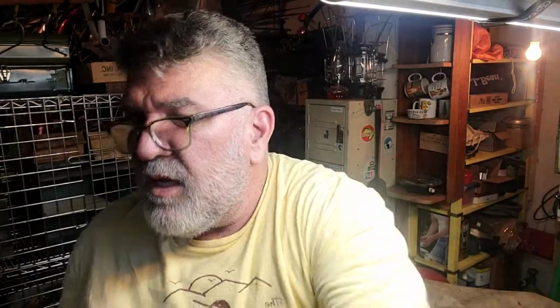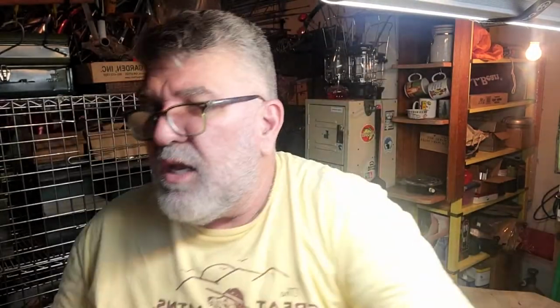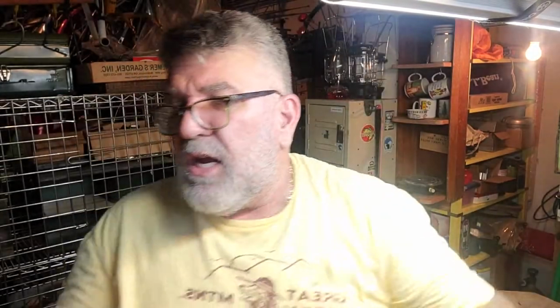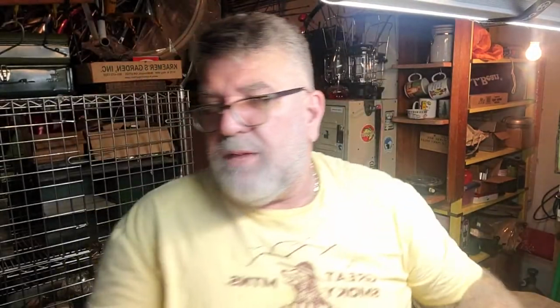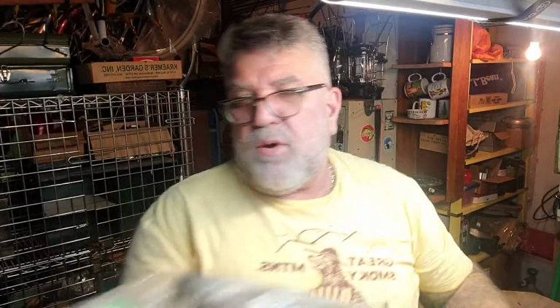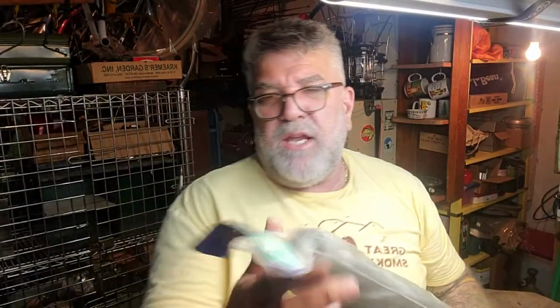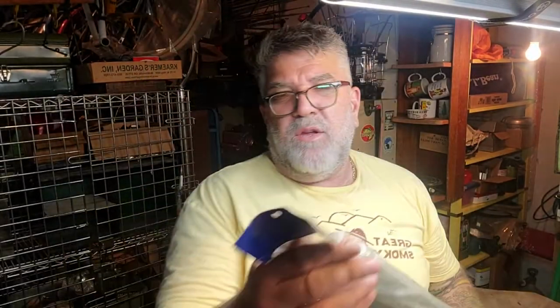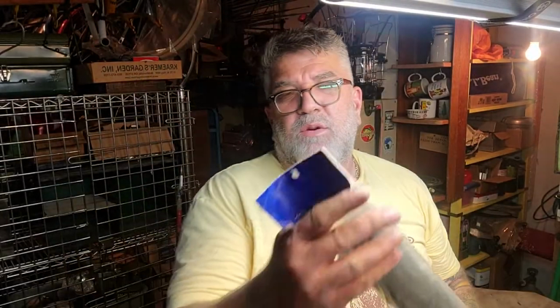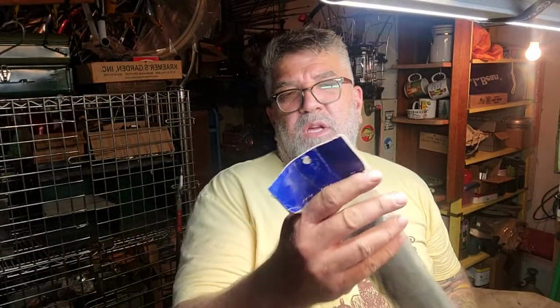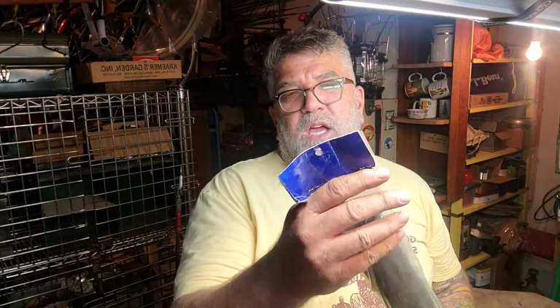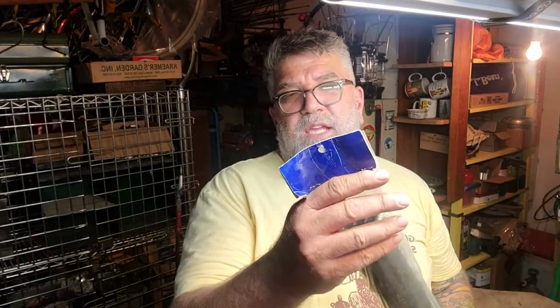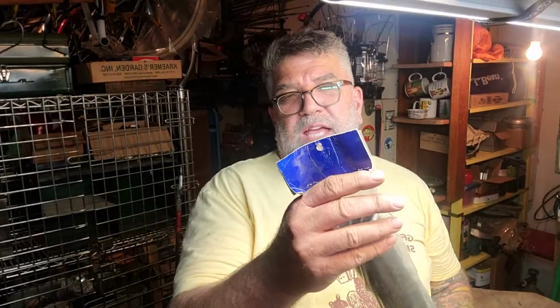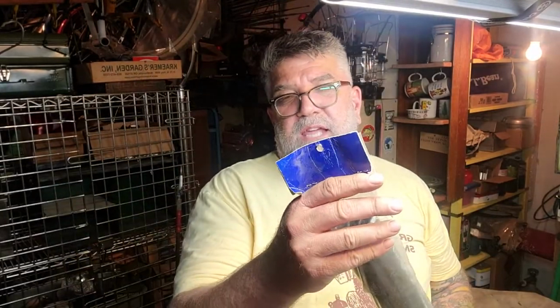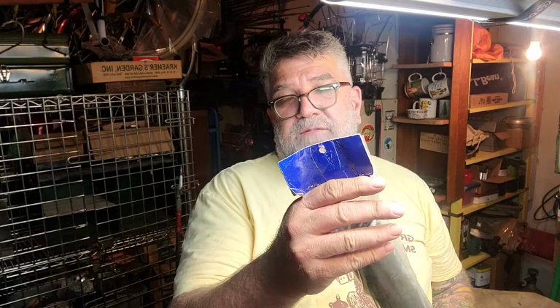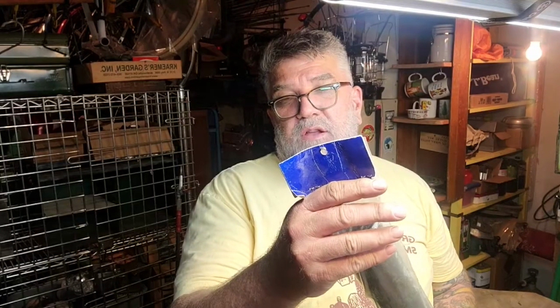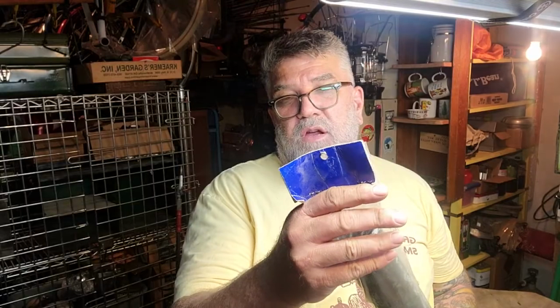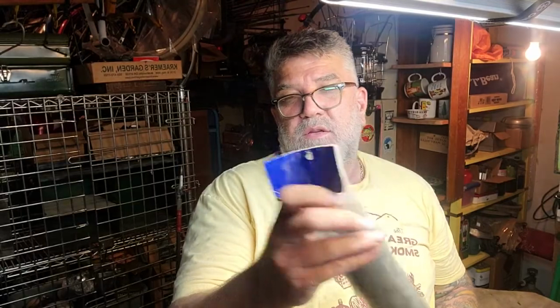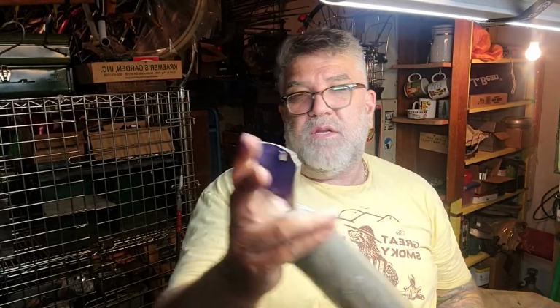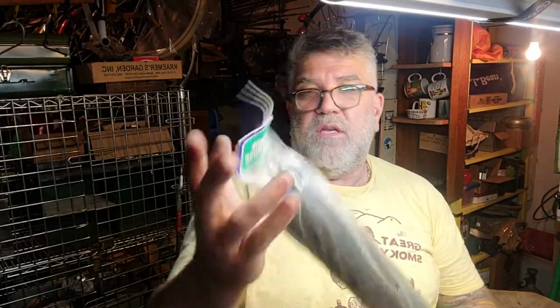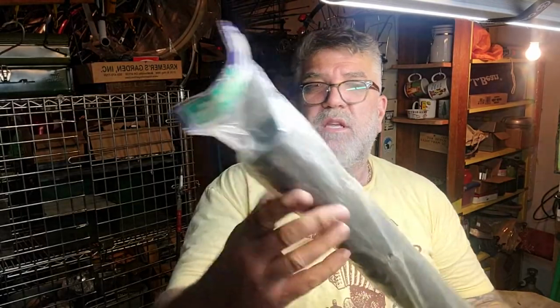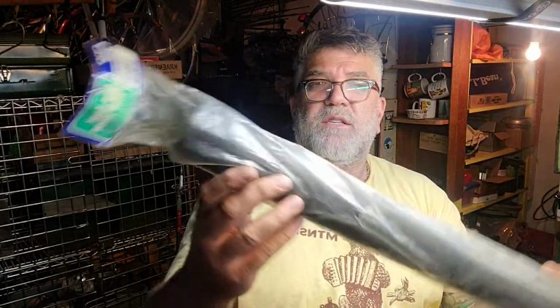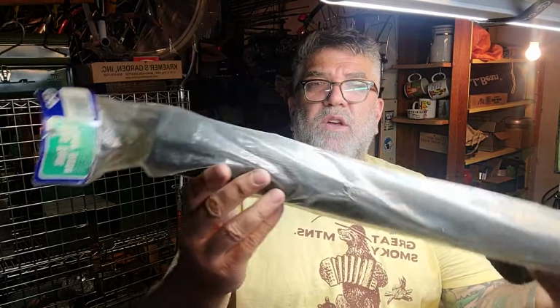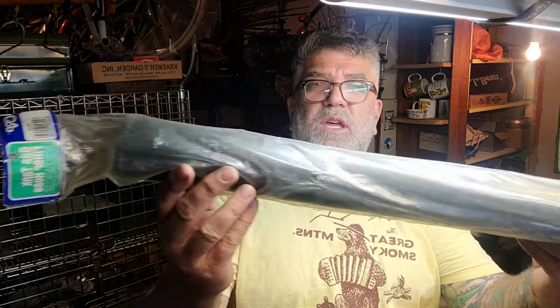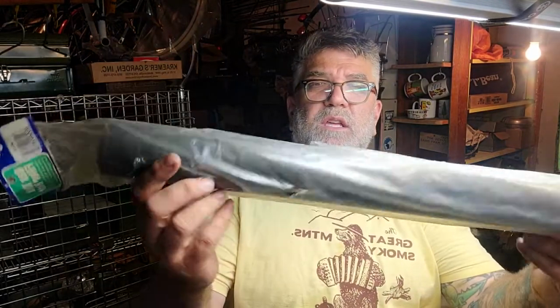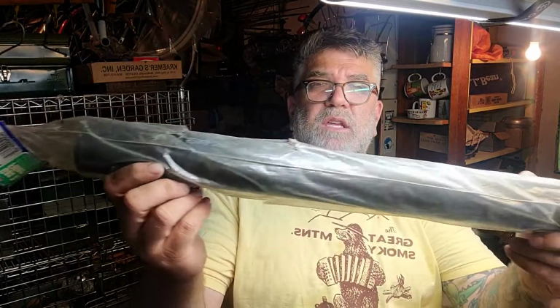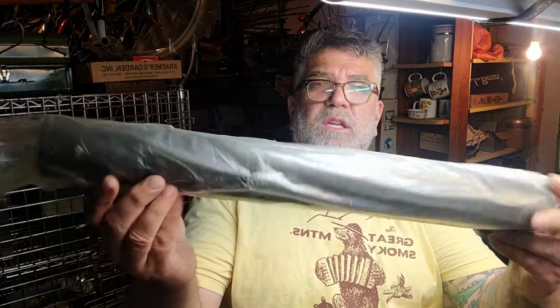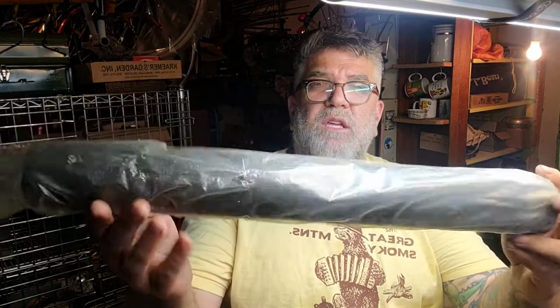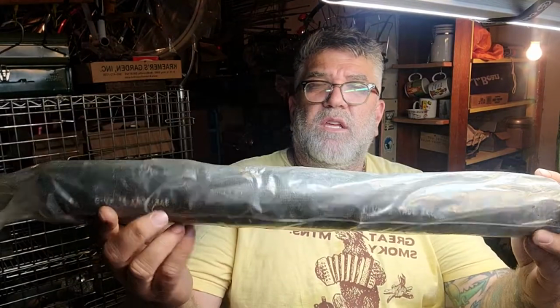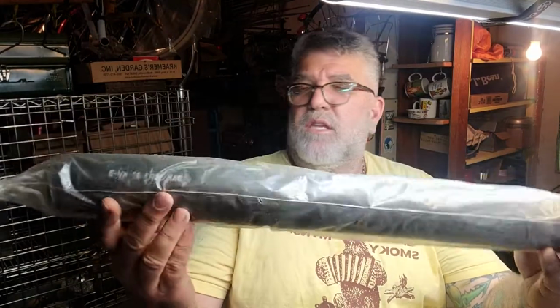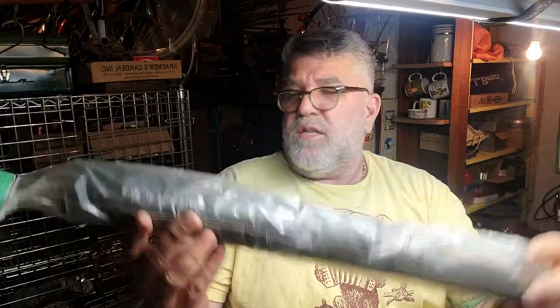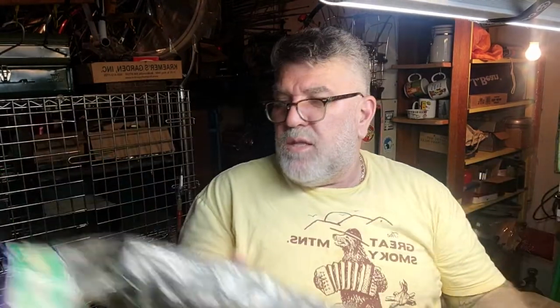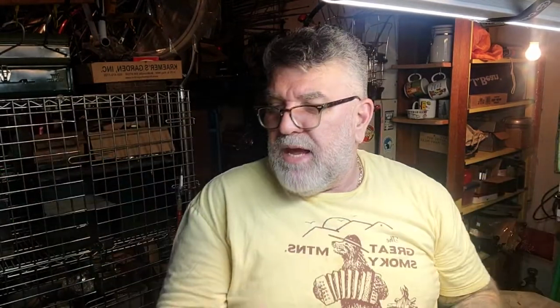I got a brand new gas tank filler hose, still in the bag.